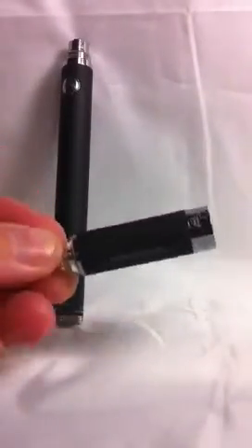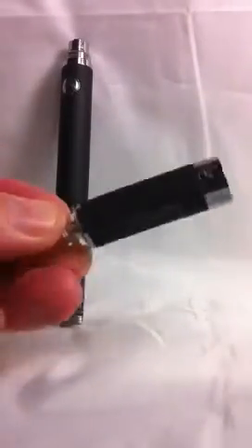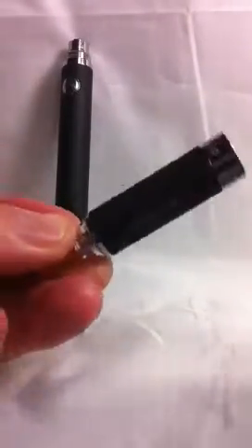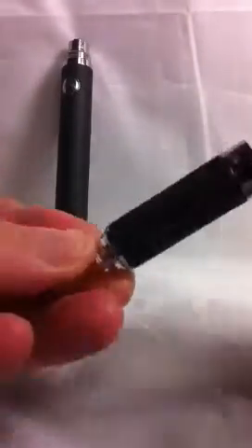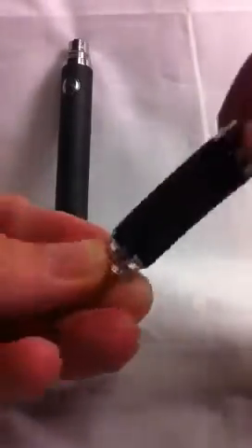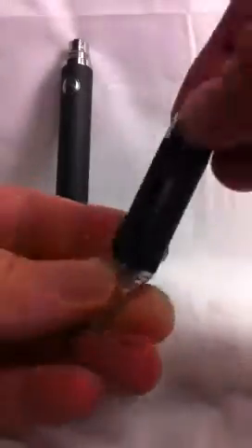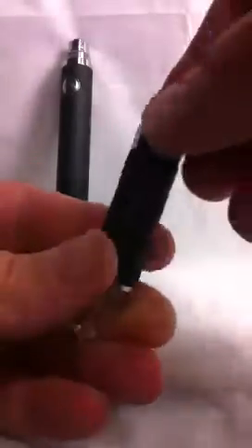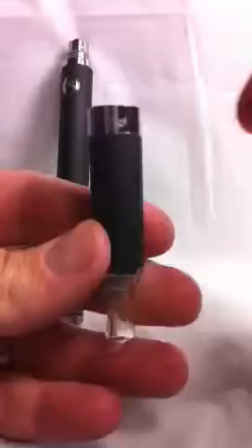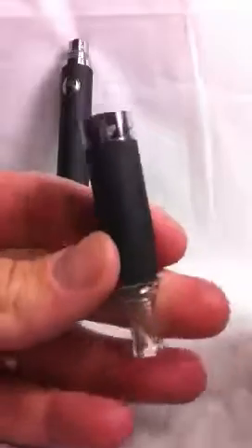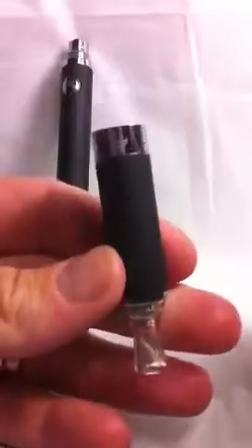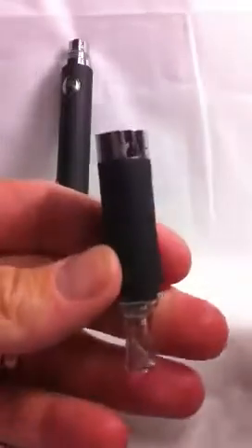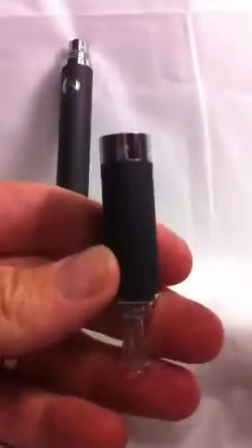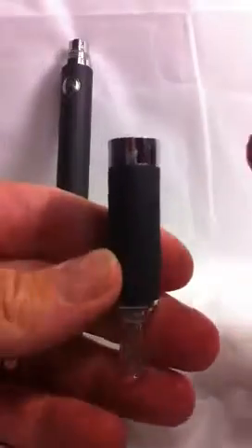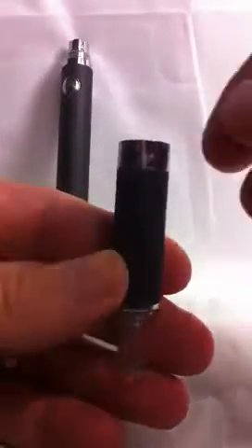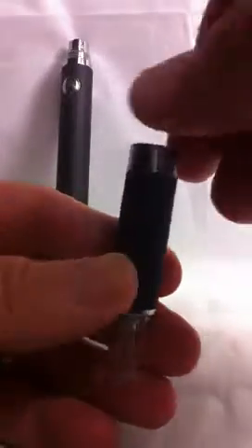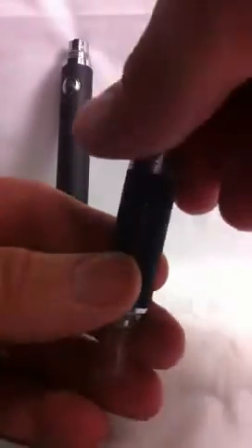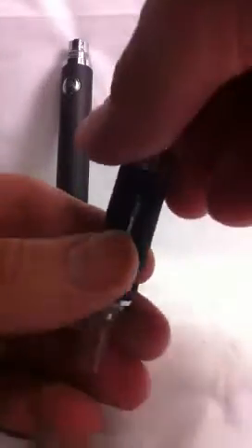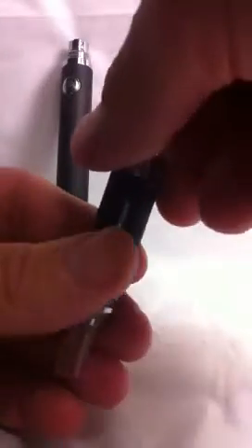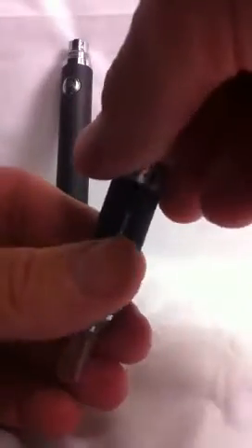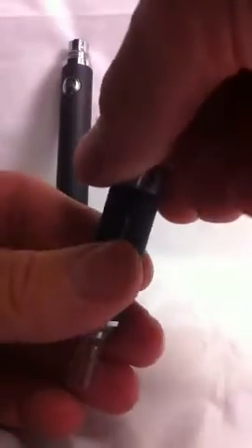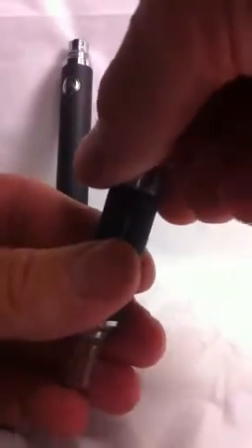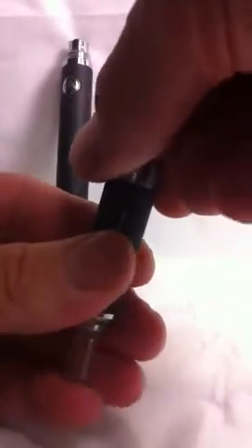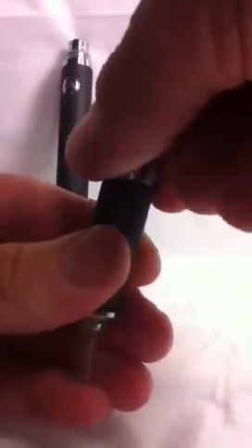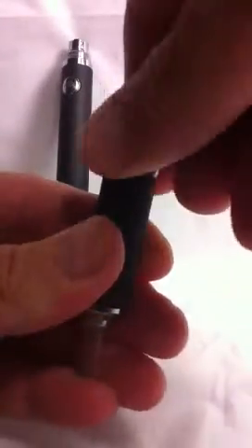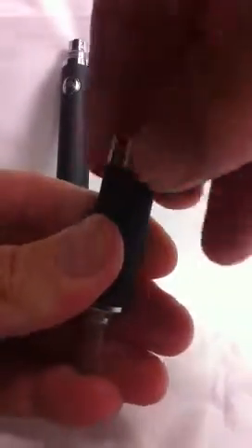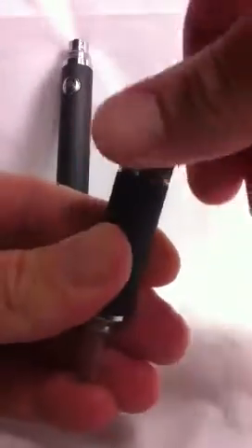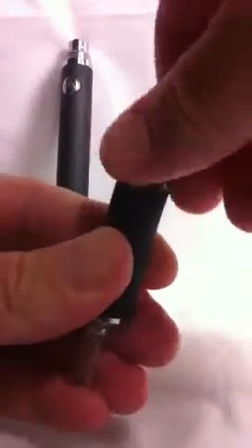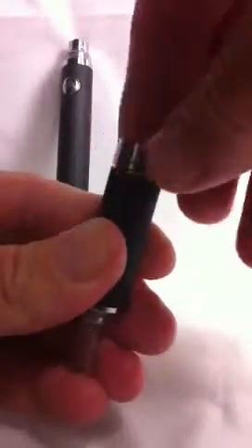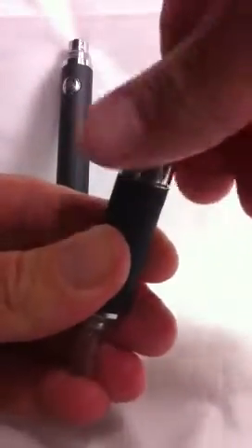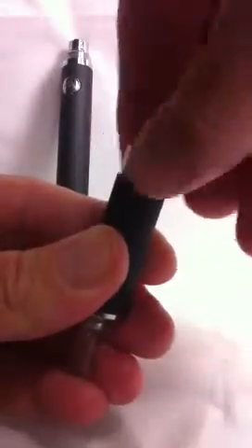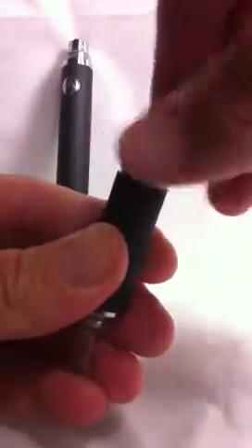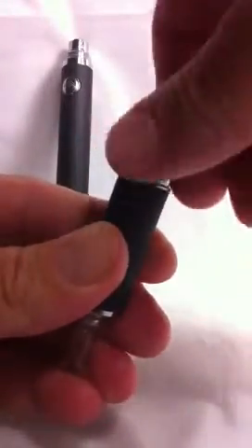You just need to hold it up this way — it comes out from the bottom, so you unscrew the base like so.